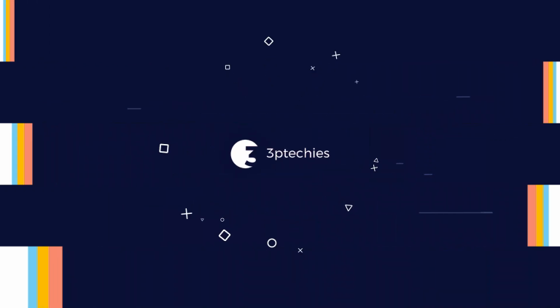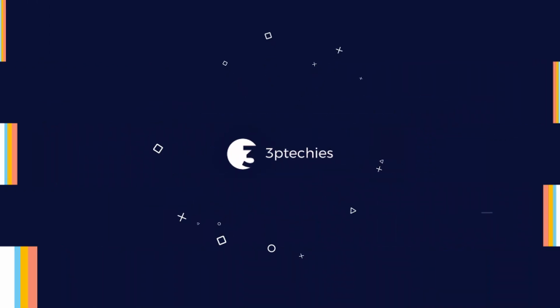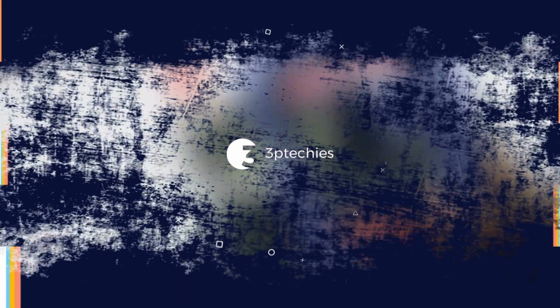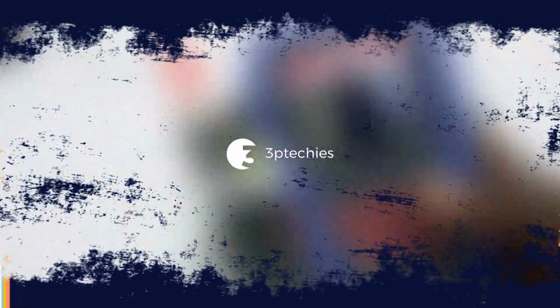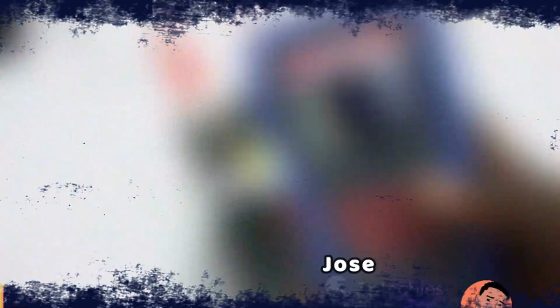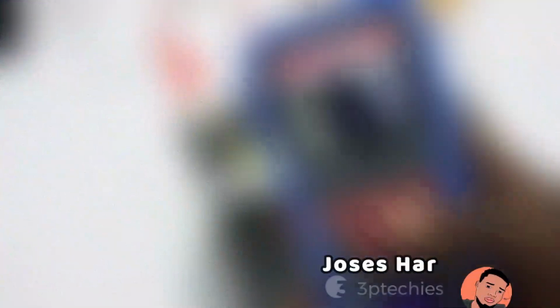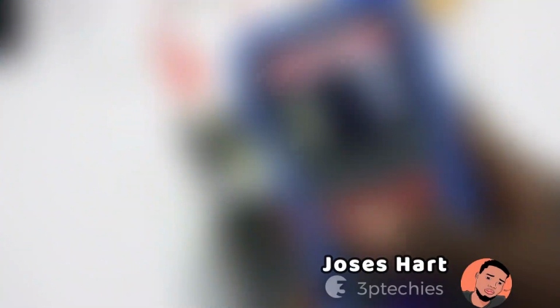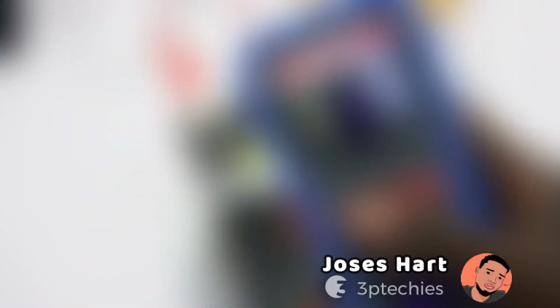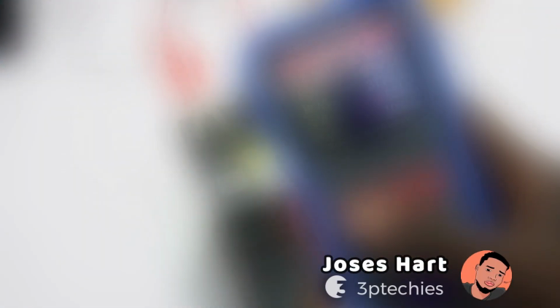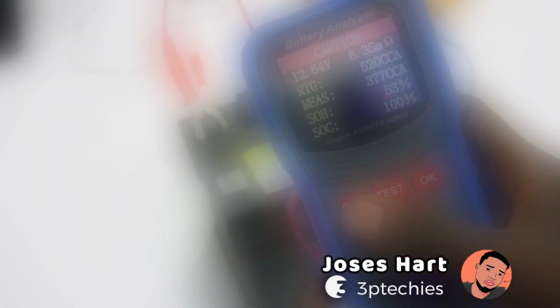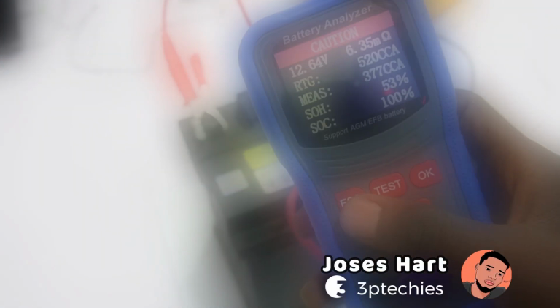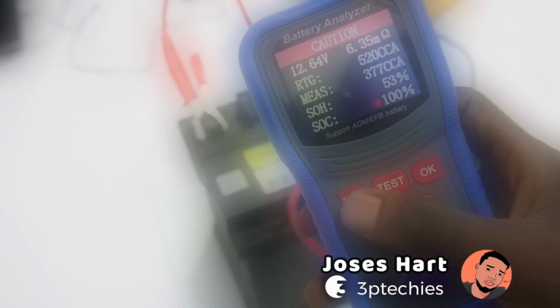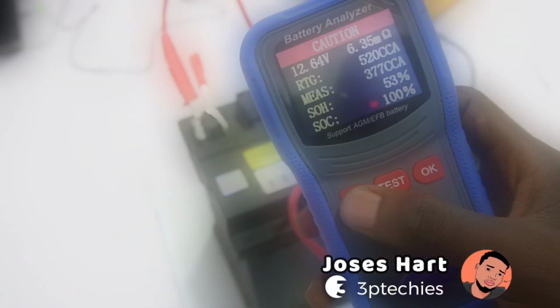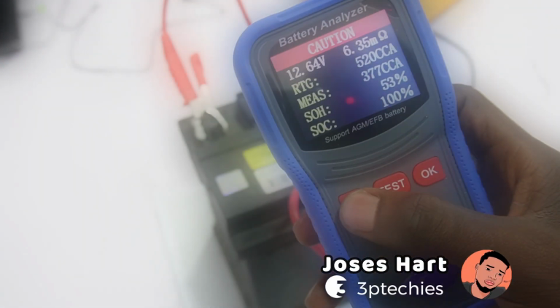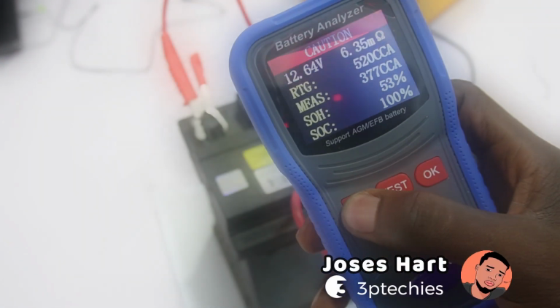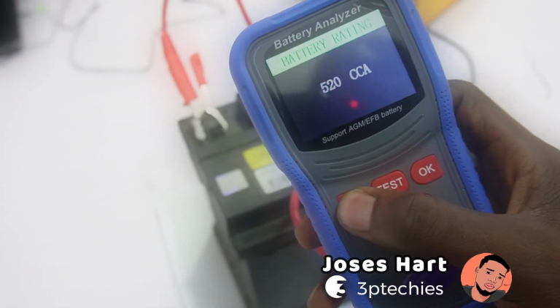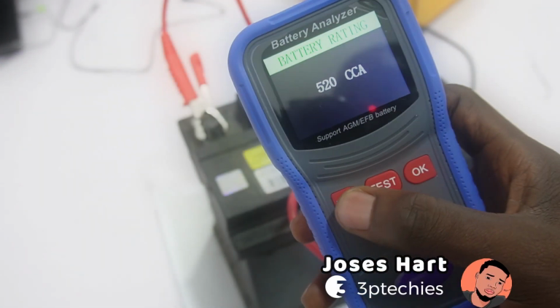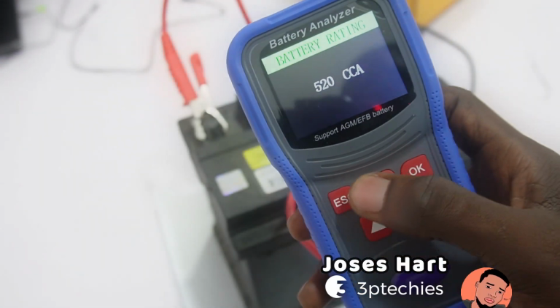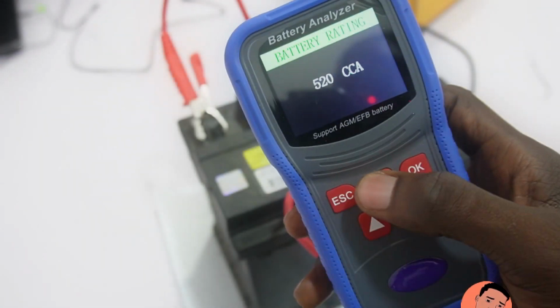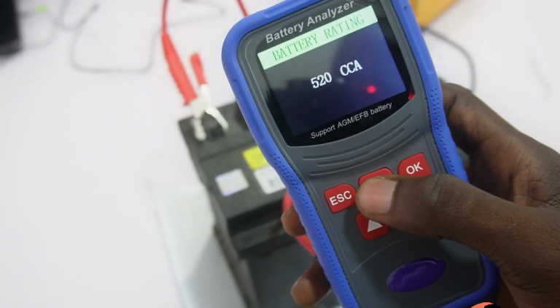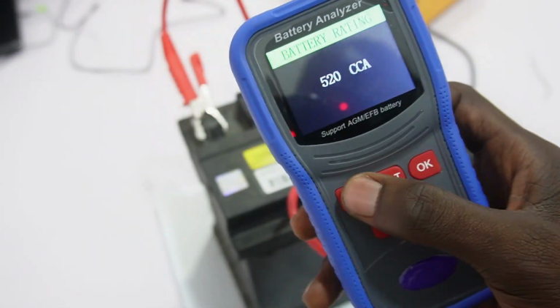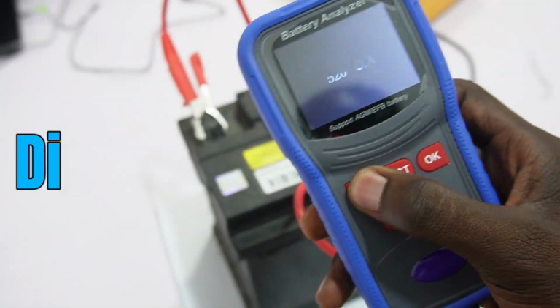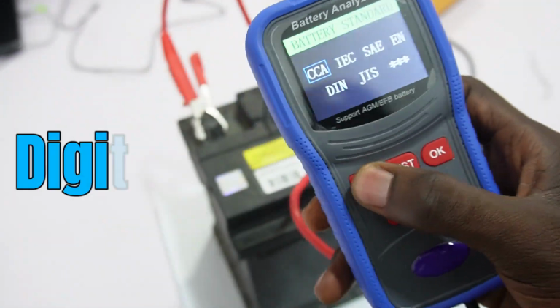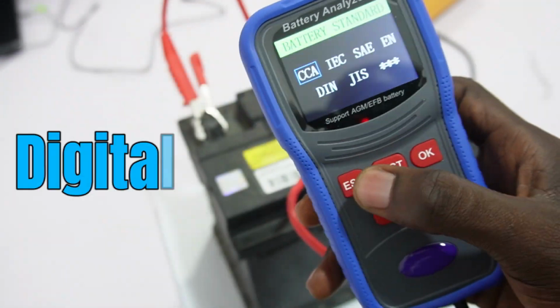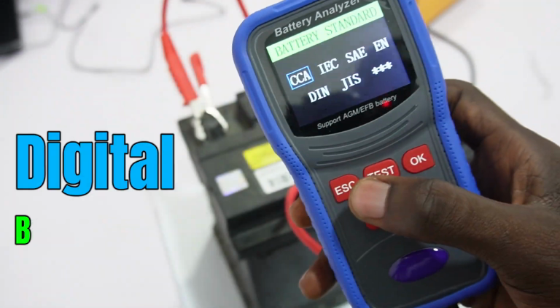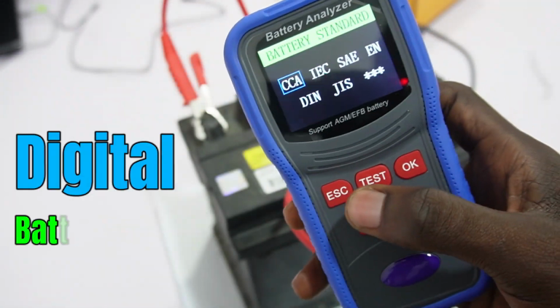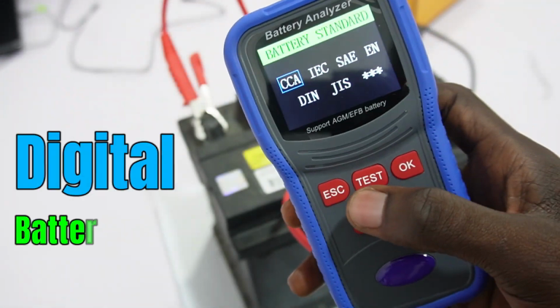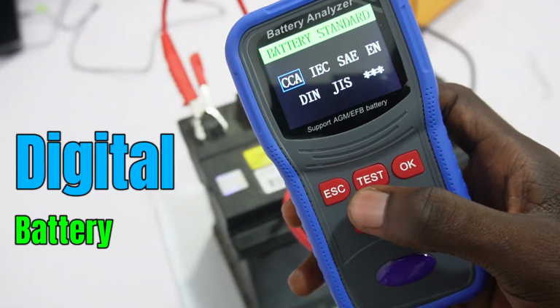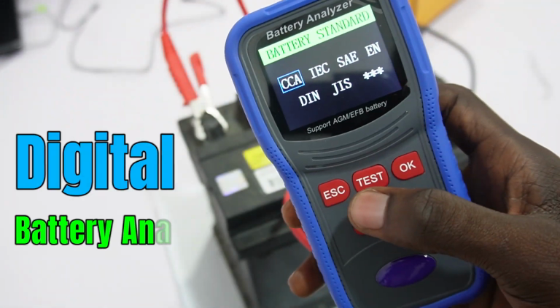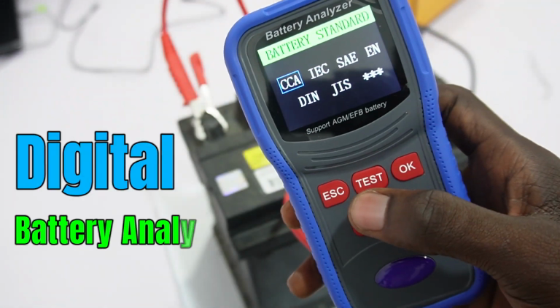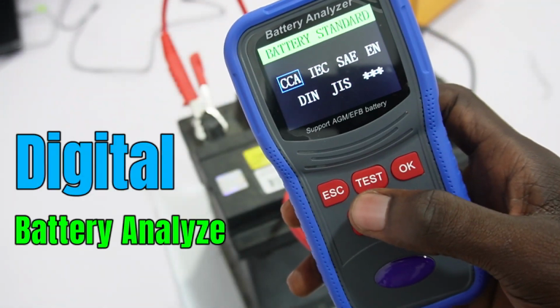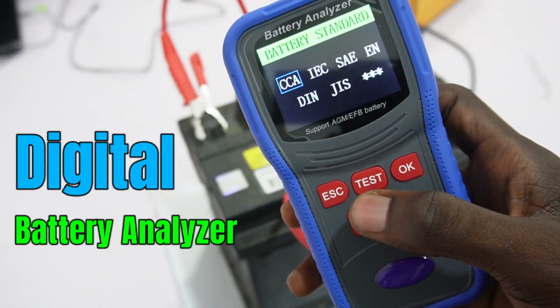Hey guys, Justice Hart here. In this video, we'll be looking at a Digital Battery Analyzer.